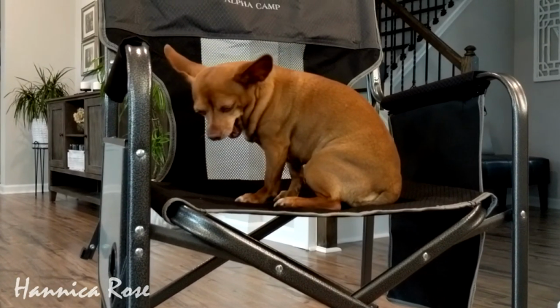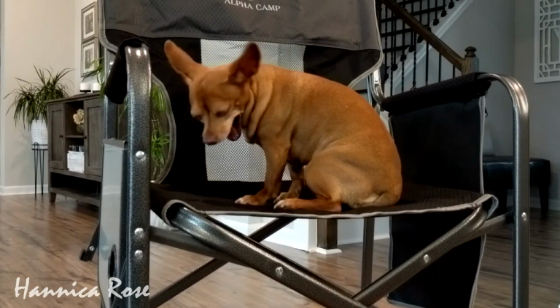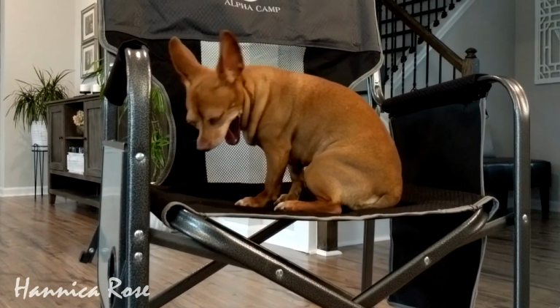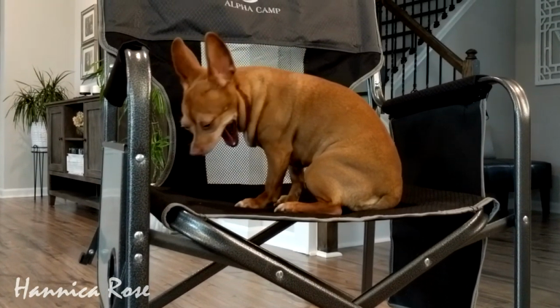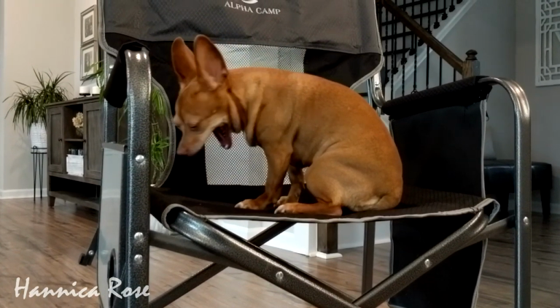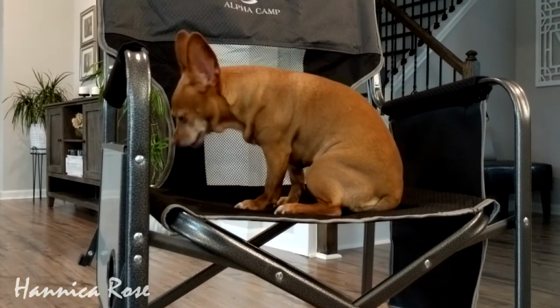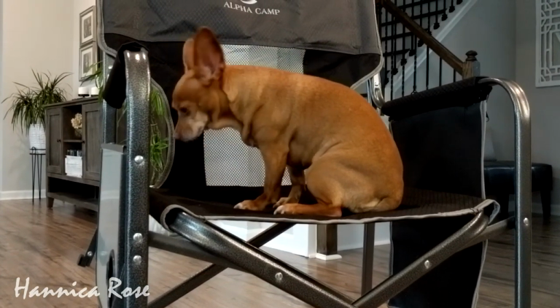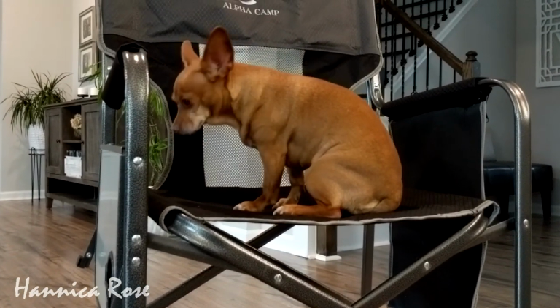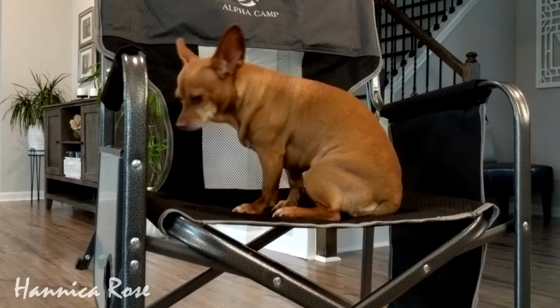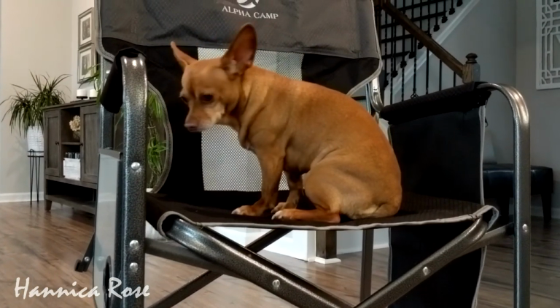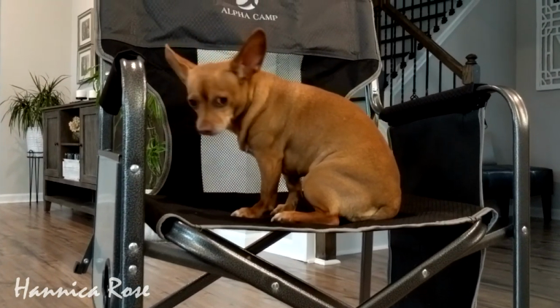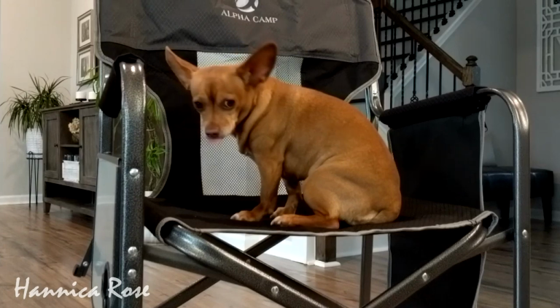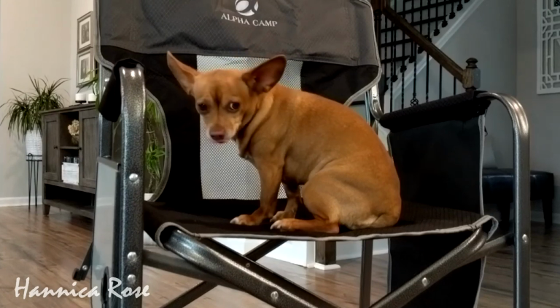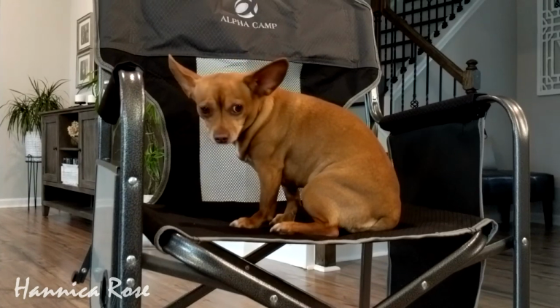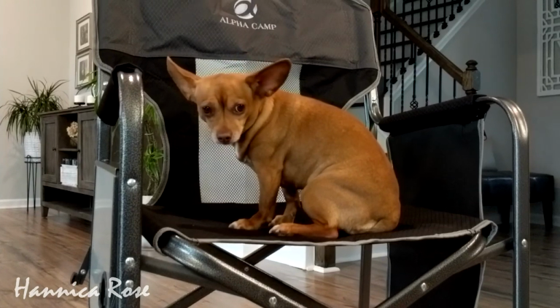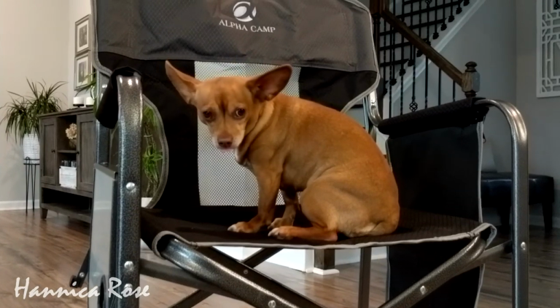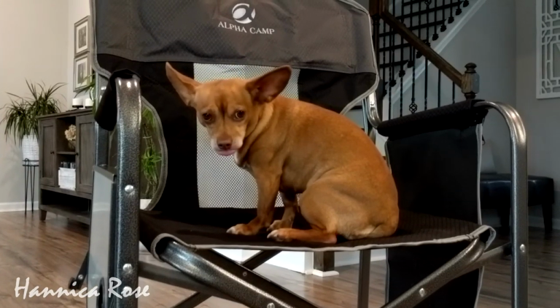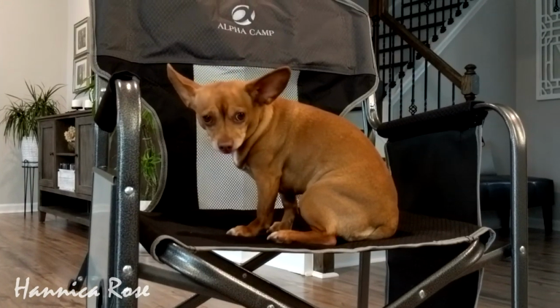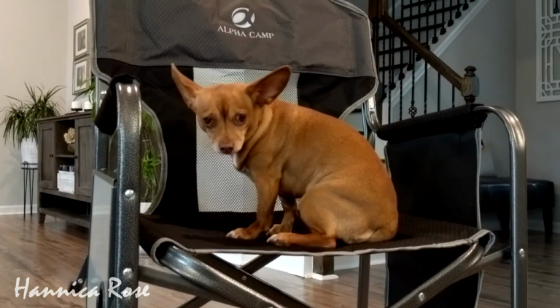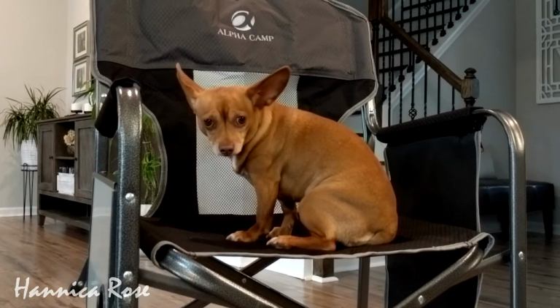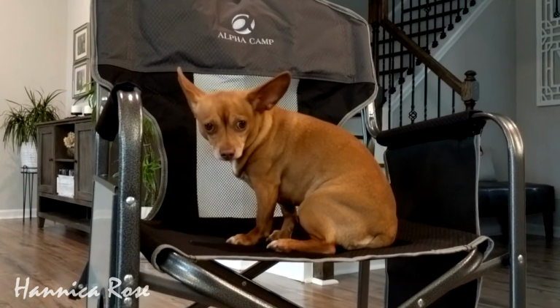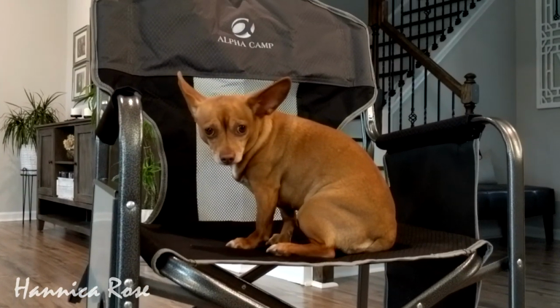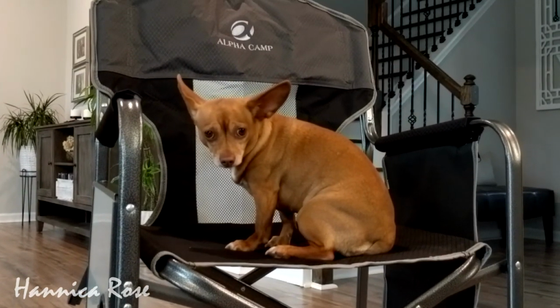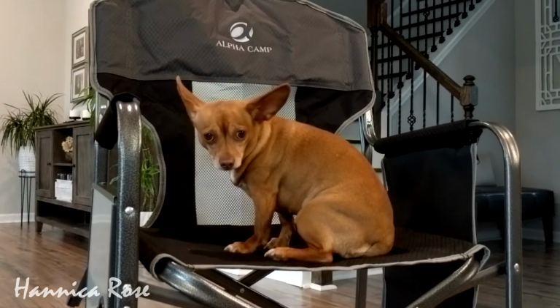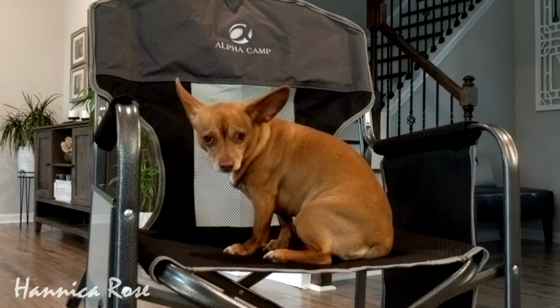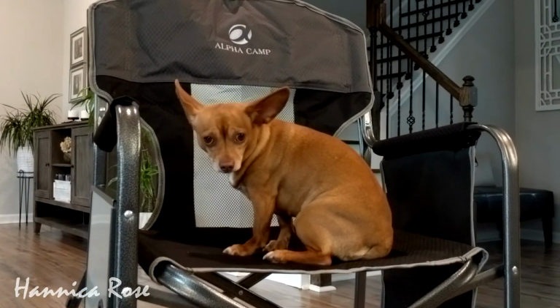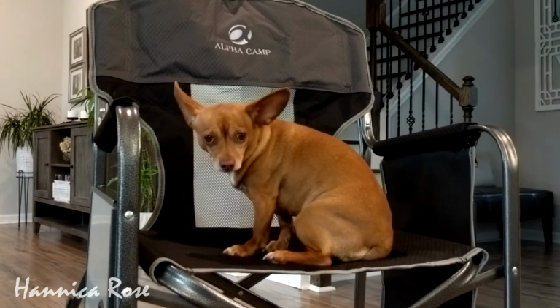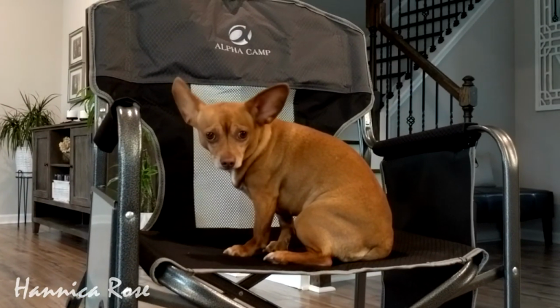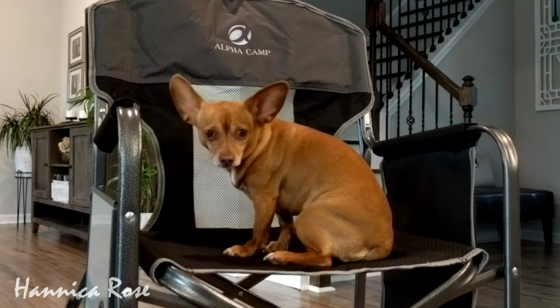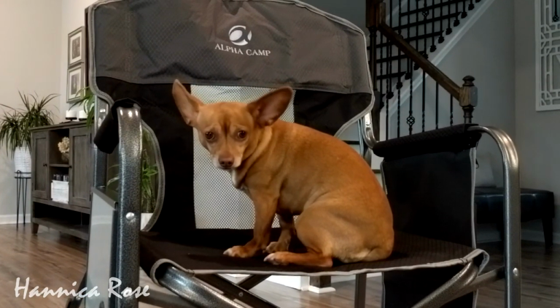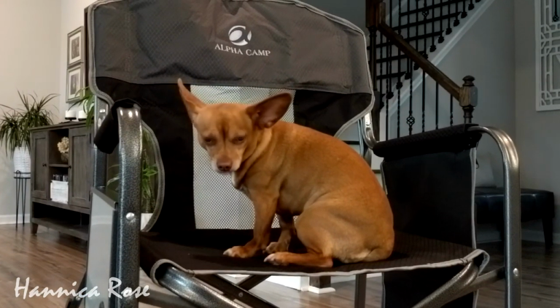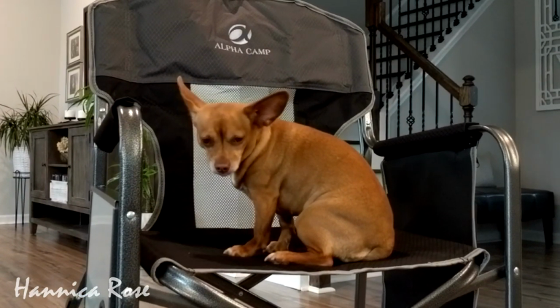That is all of my cozy home related items that I've picked up in the last couple of weeks. Thank you guys so much for watching. I hope you enjoyed today's video and I will see you in the next one.